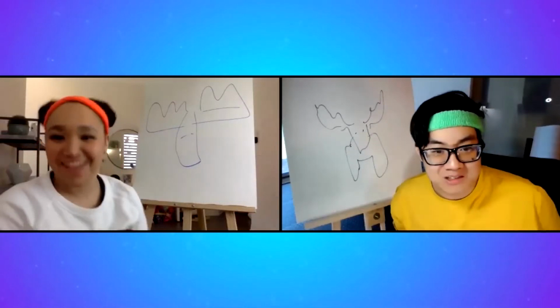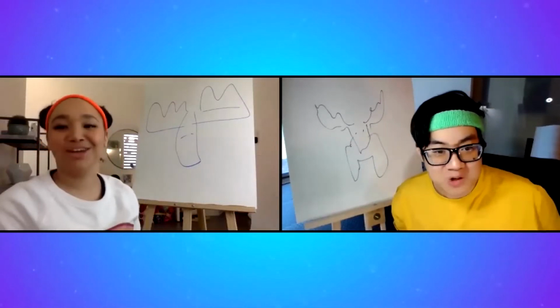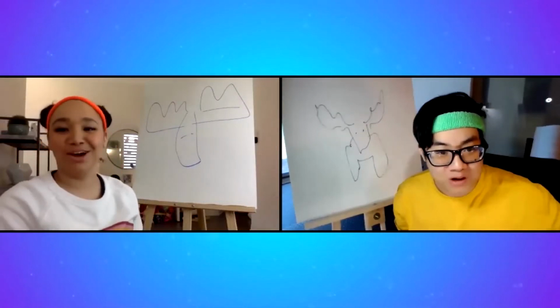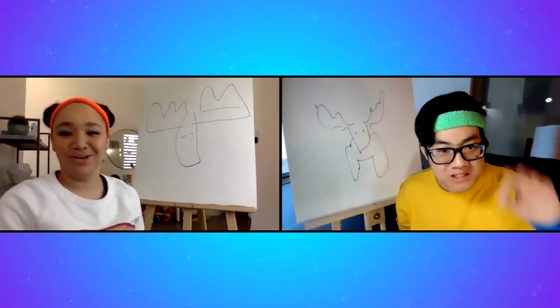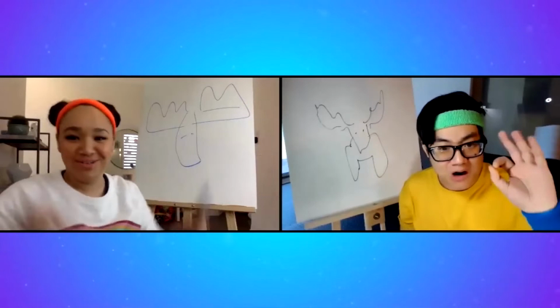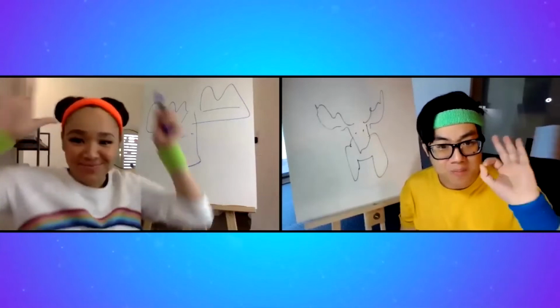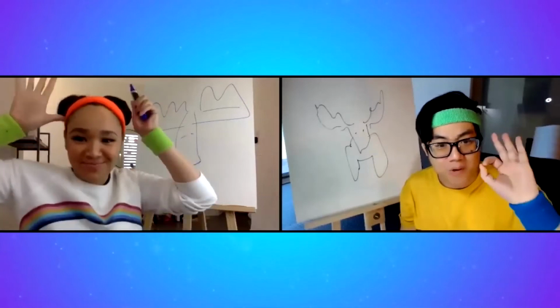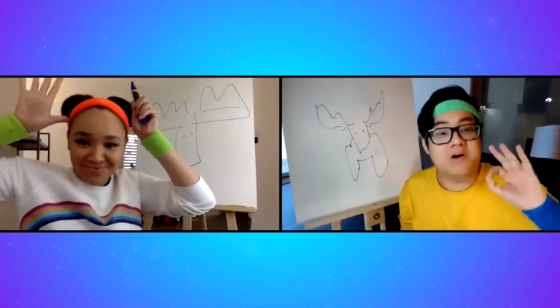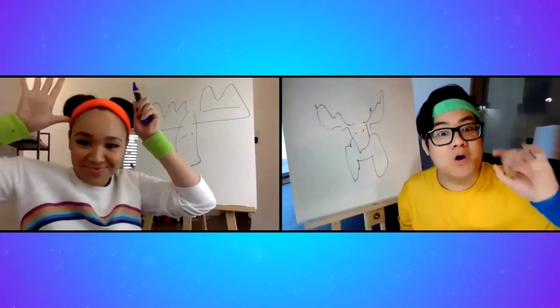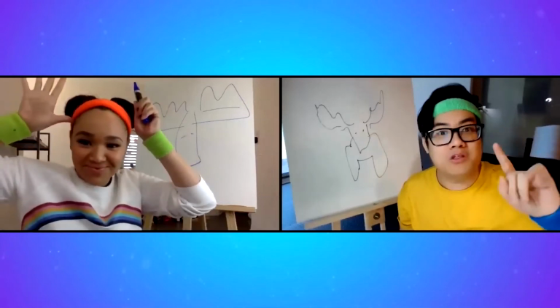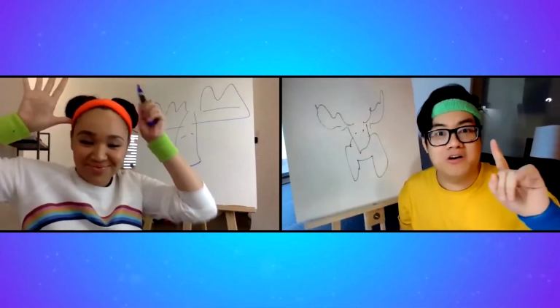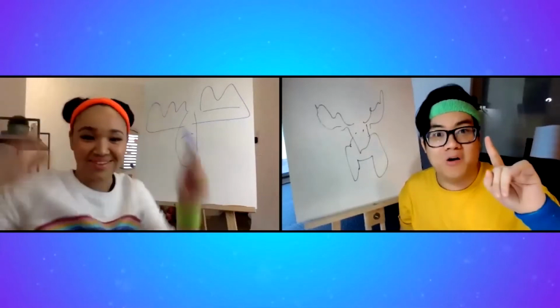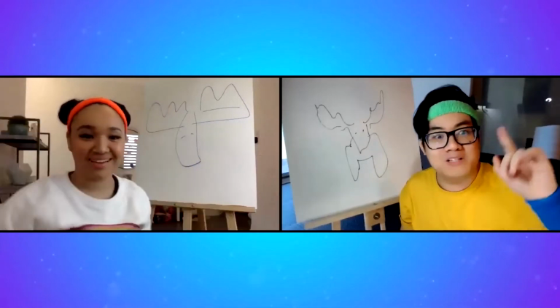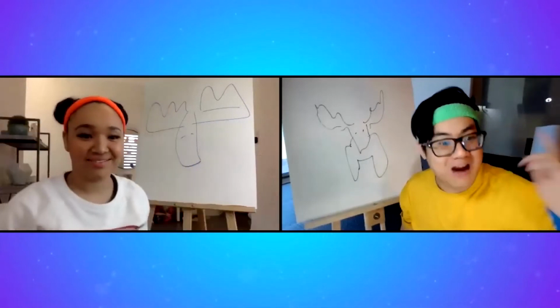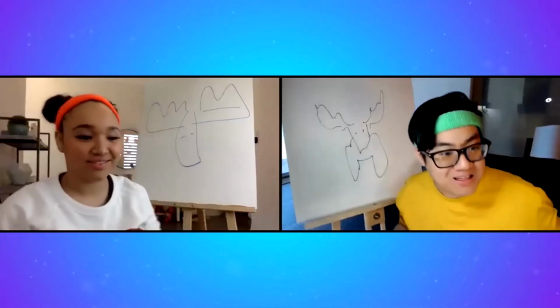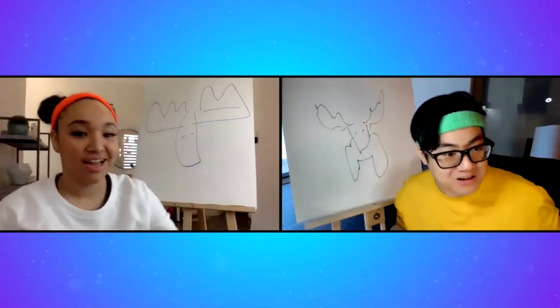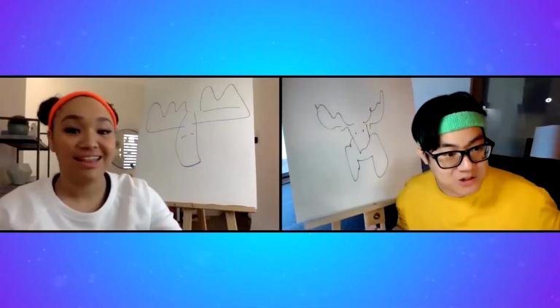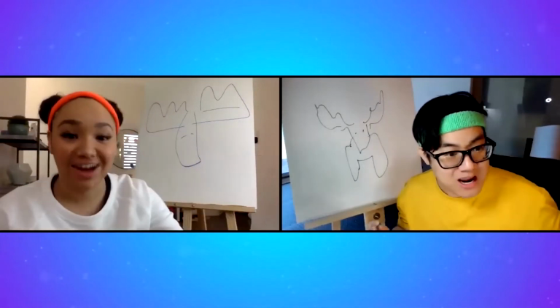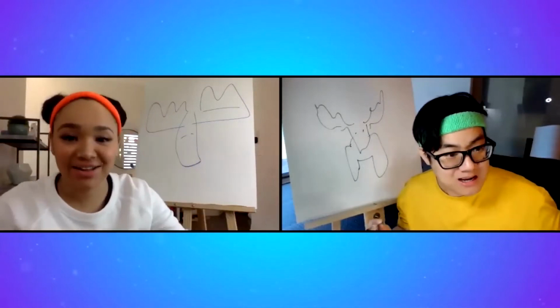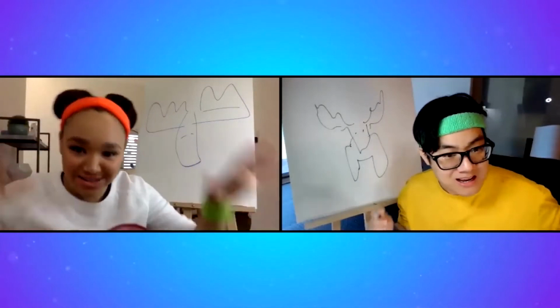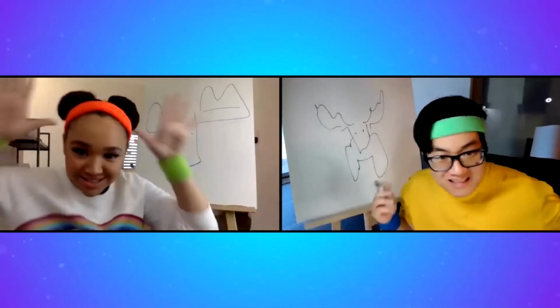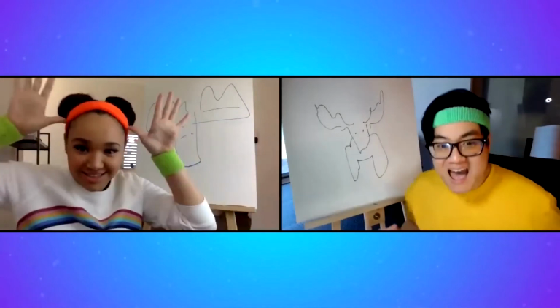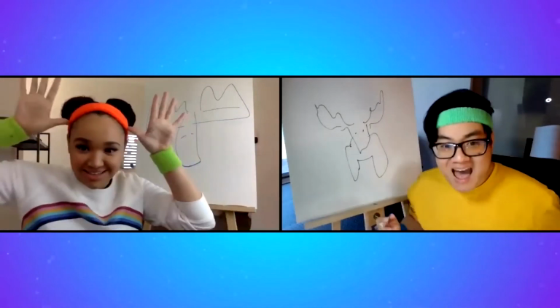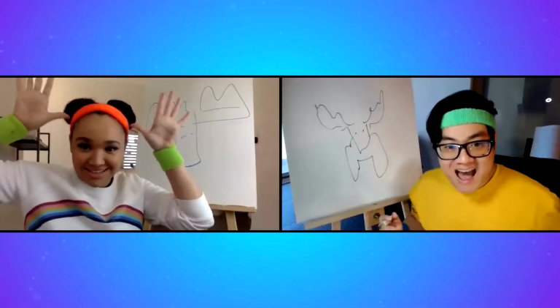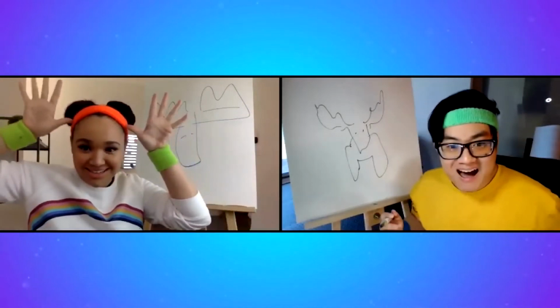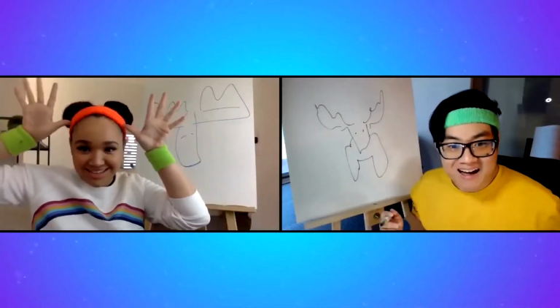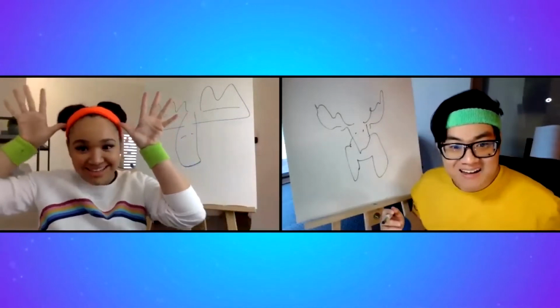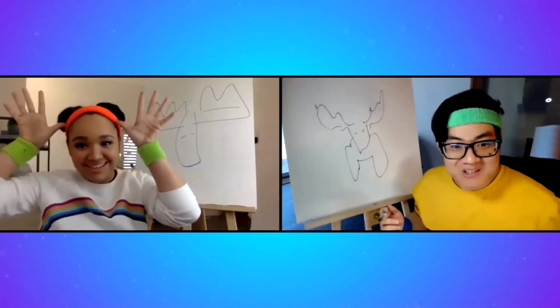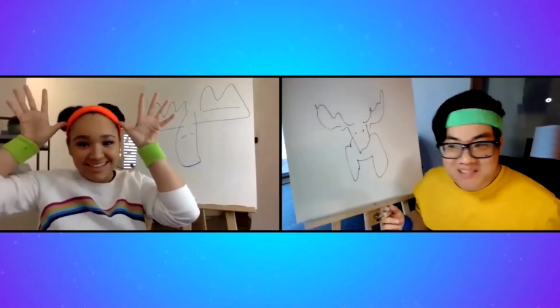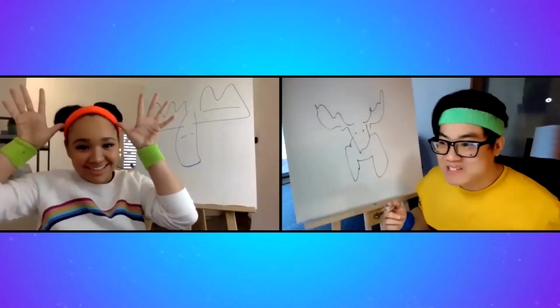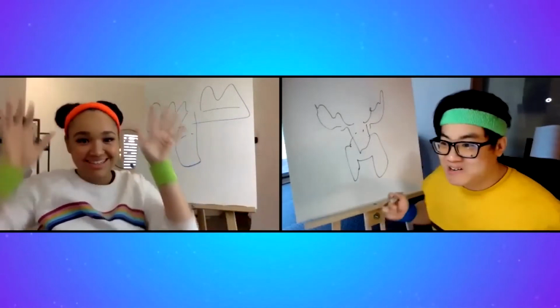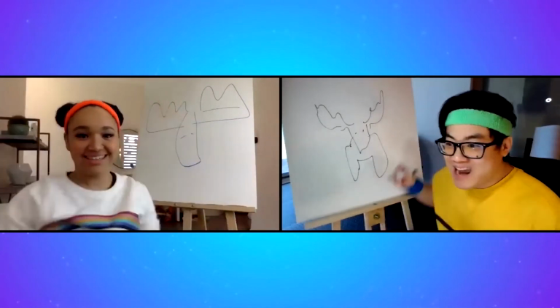Thank you. Horns are — no, they're not horns, they're antlers. They're antlers. Yeah. Those antlers are great.